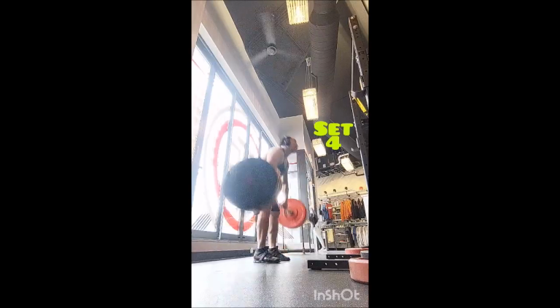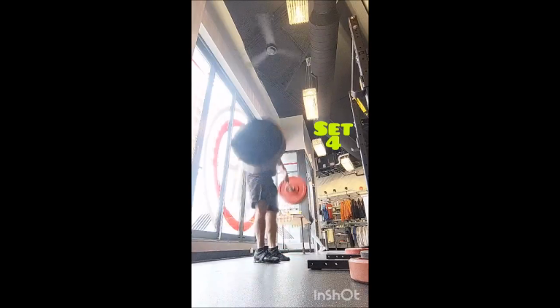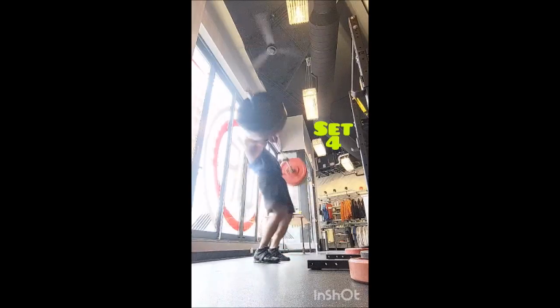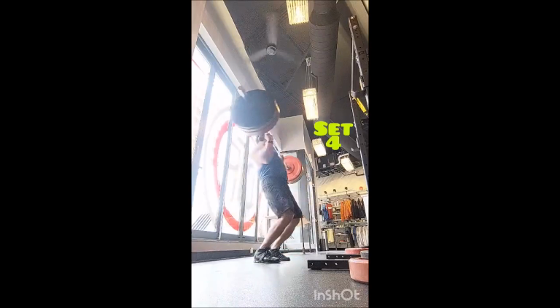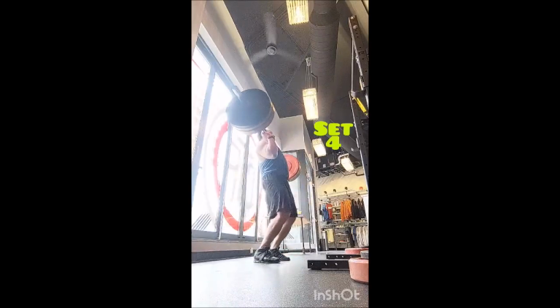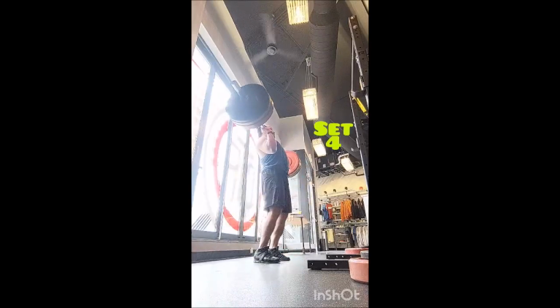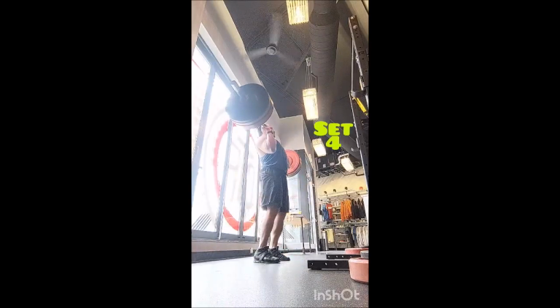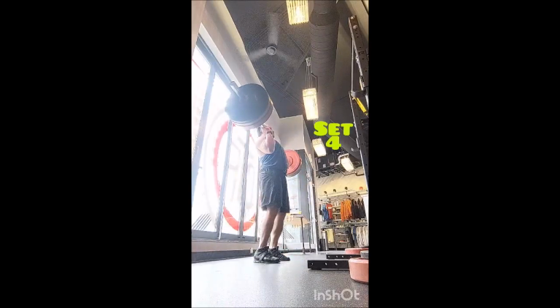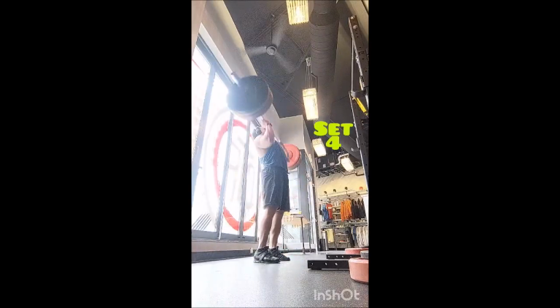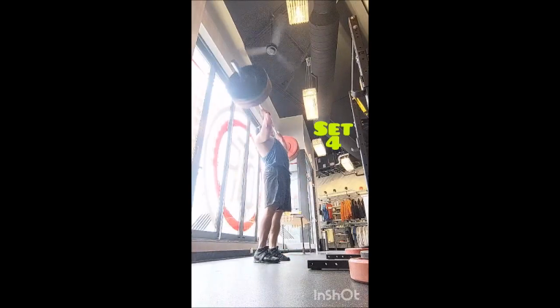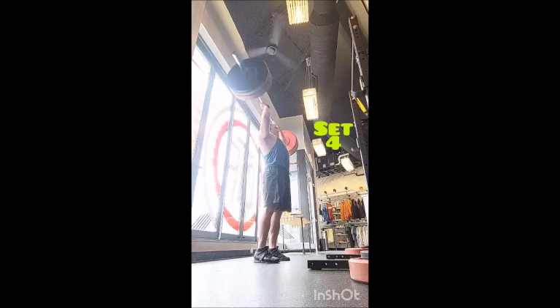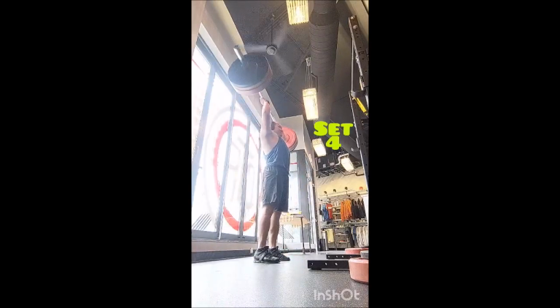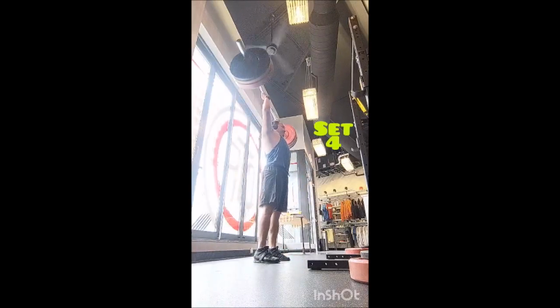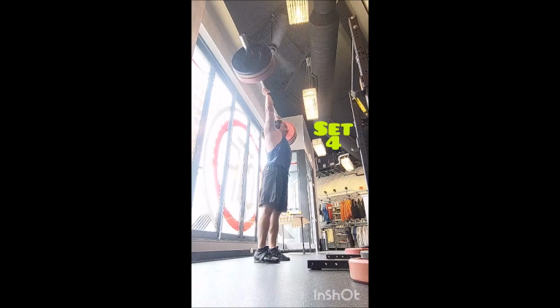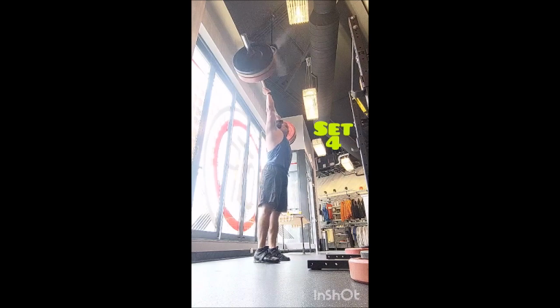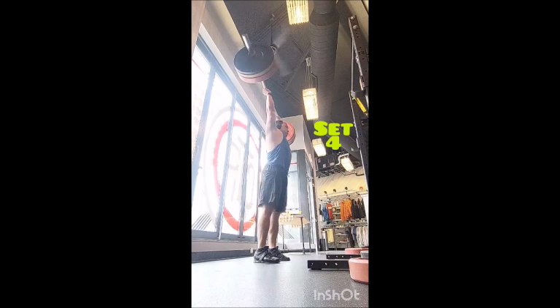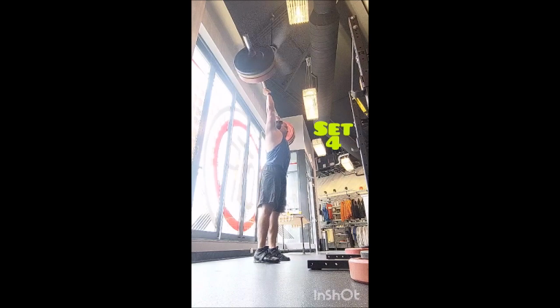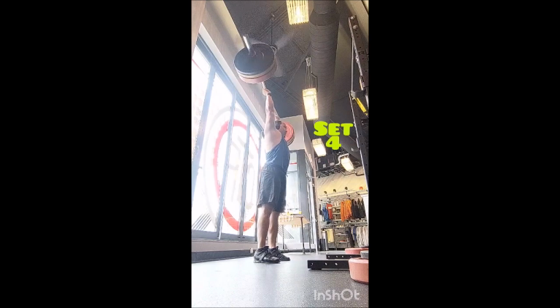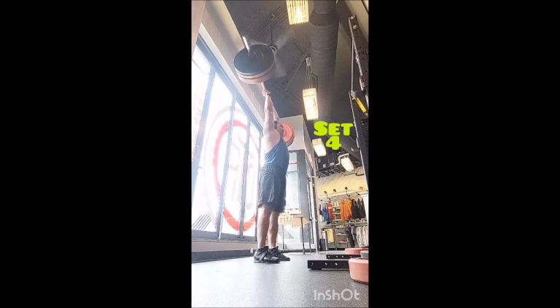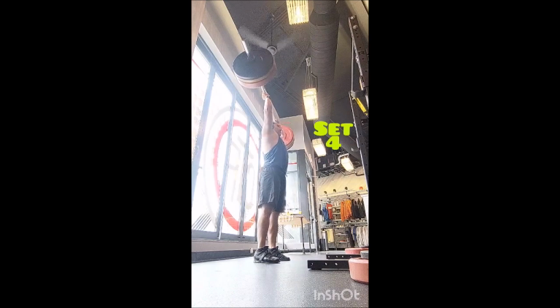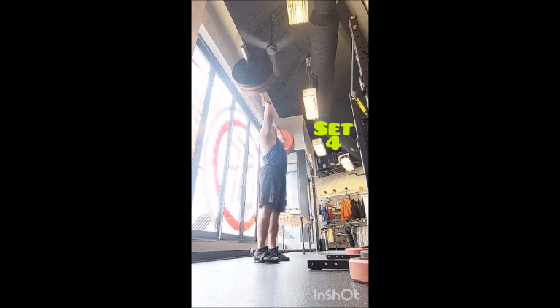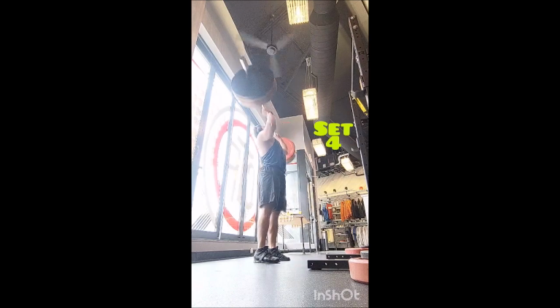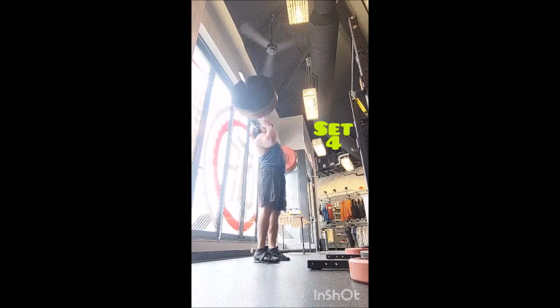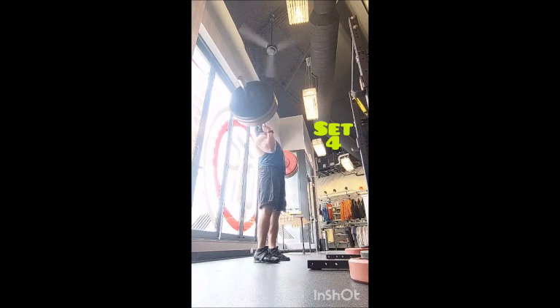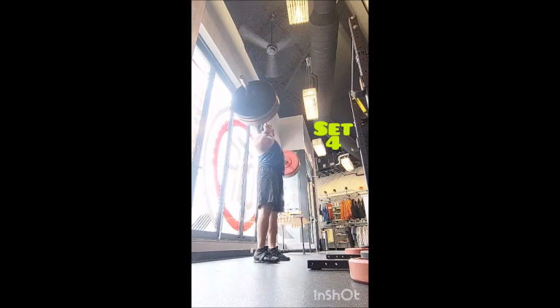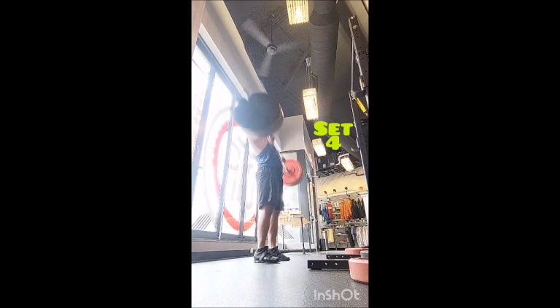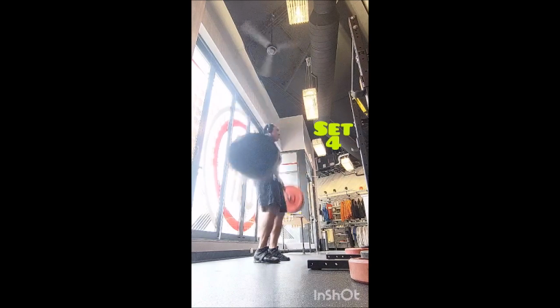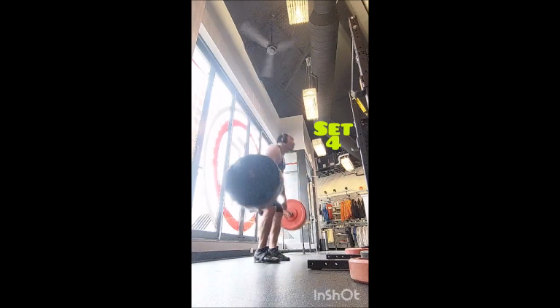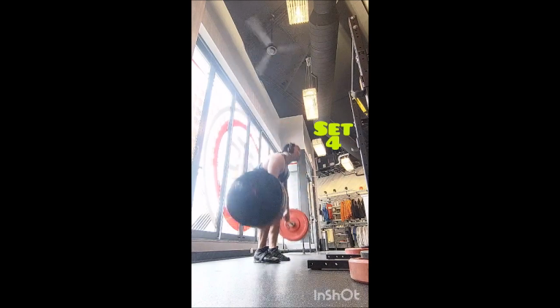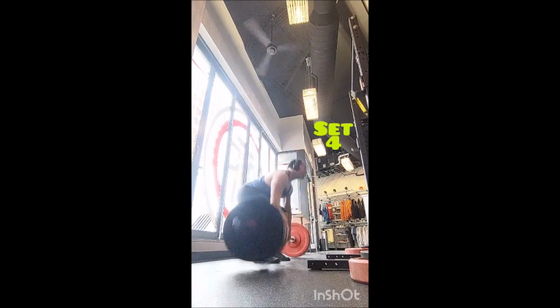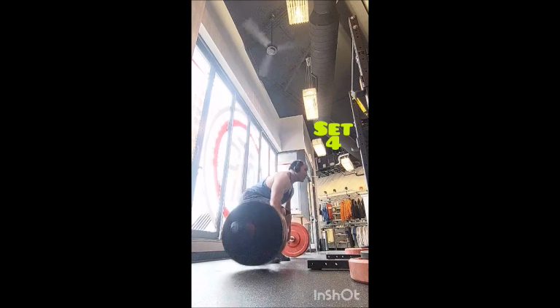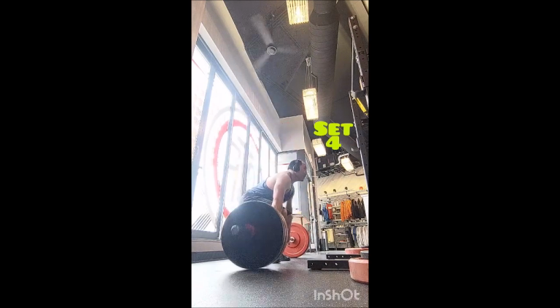For weighted dips, I did five sets of eight with 65 pounds — two minutes between sets — with a big emphasis on the stretch, as much depth as possible, as well as a good pause and a squeeze at the top.